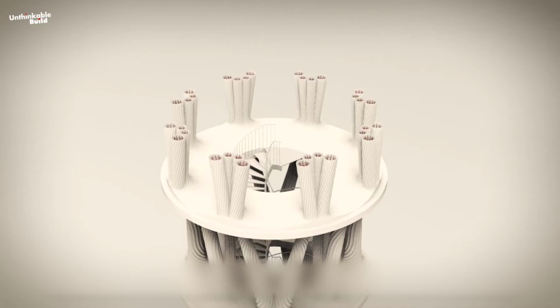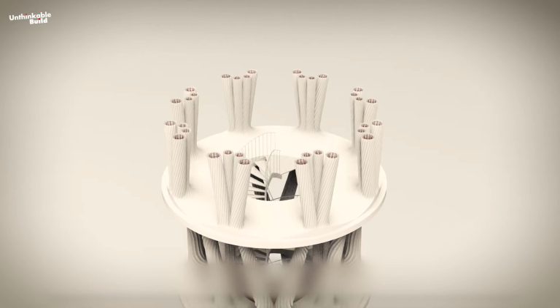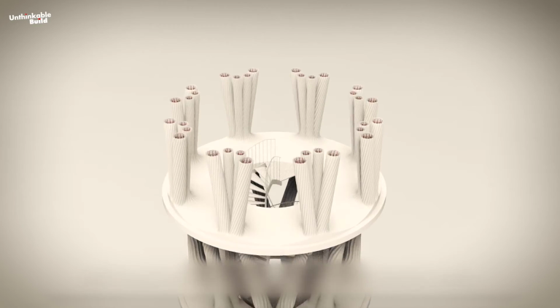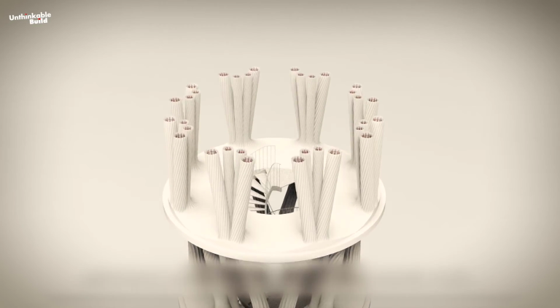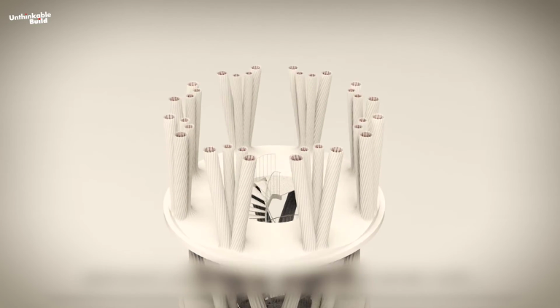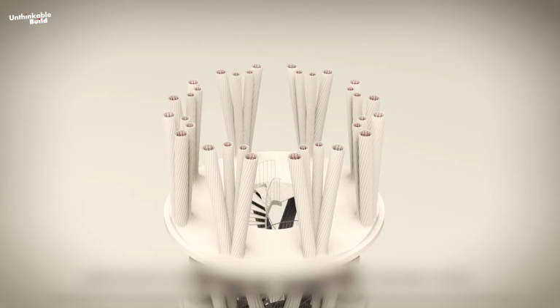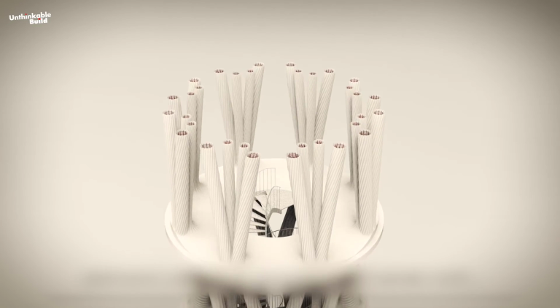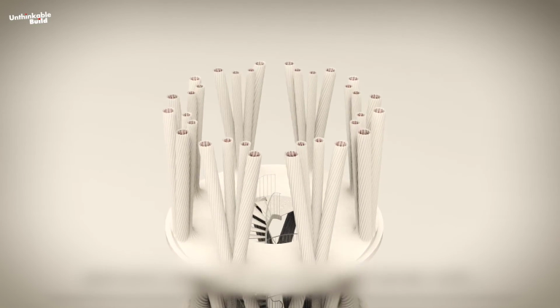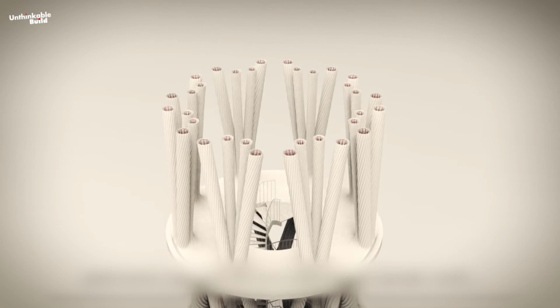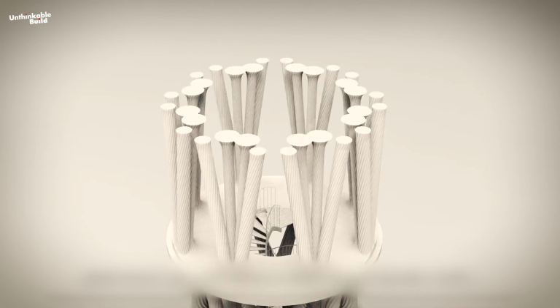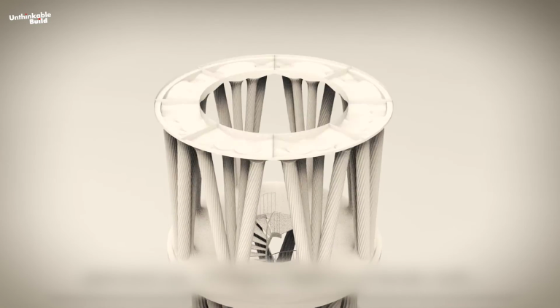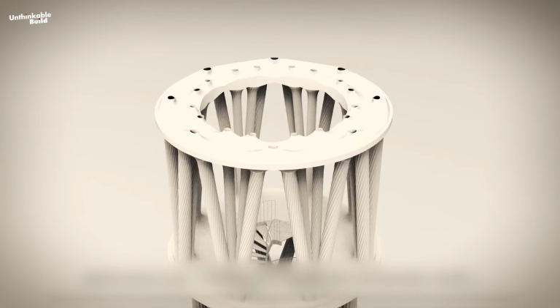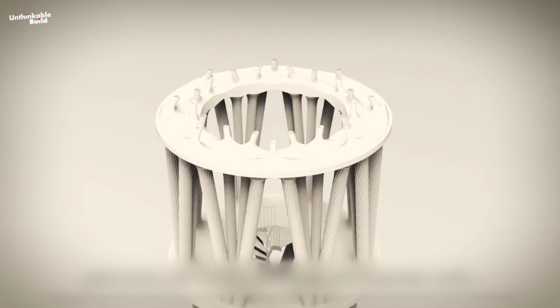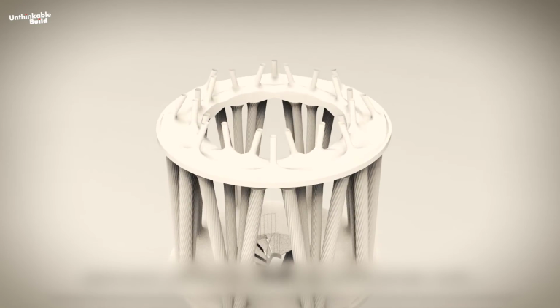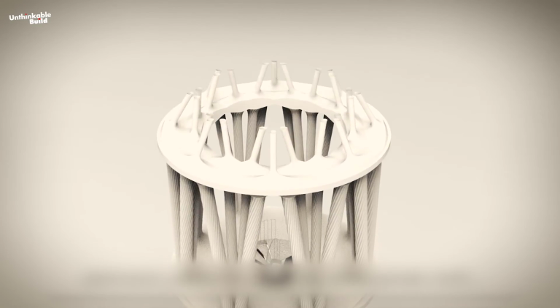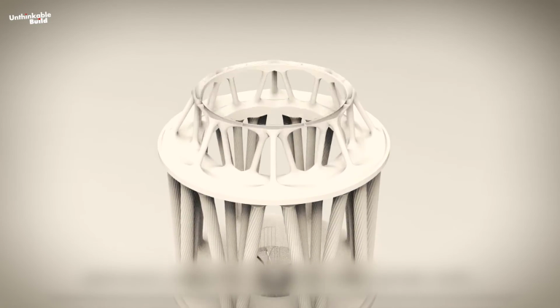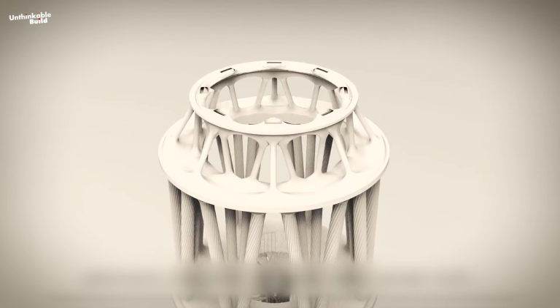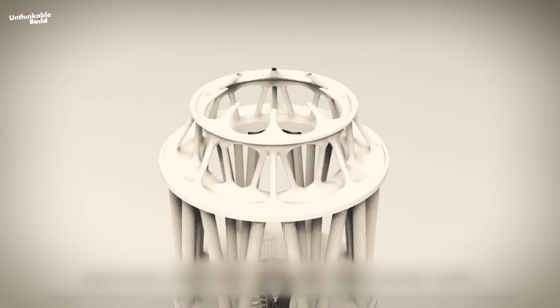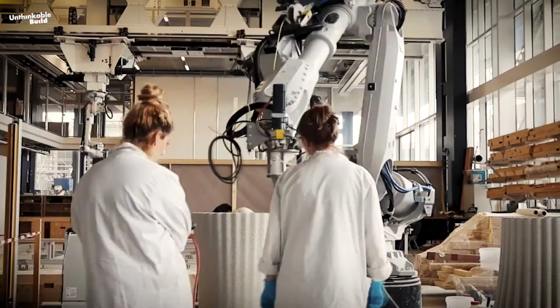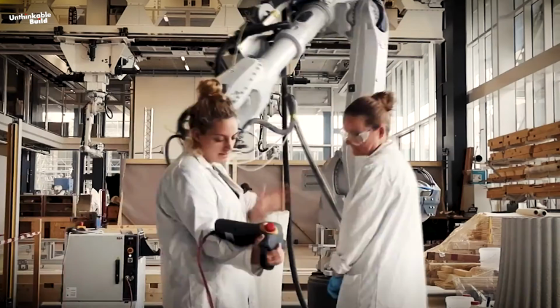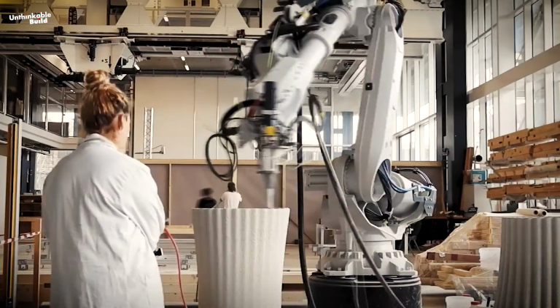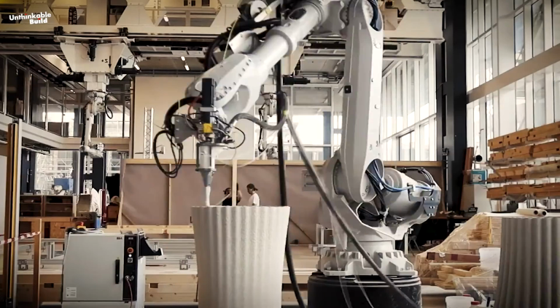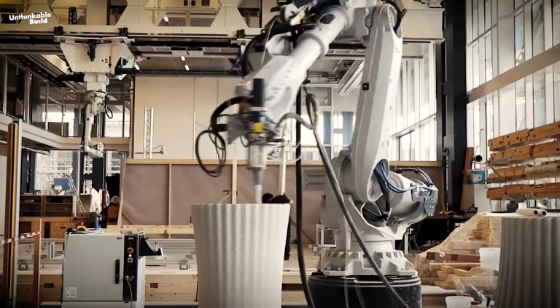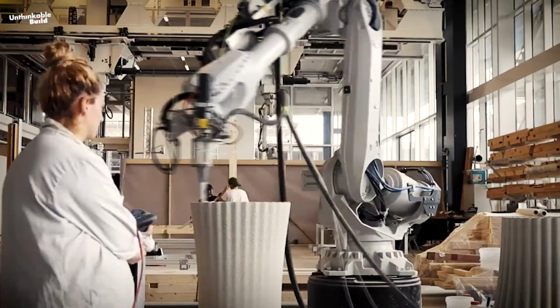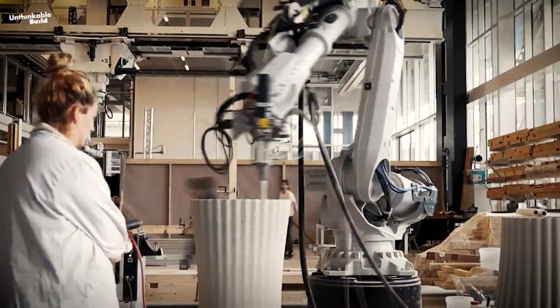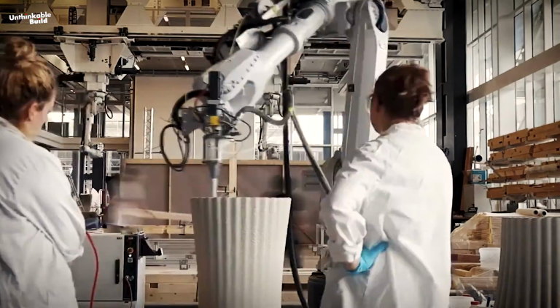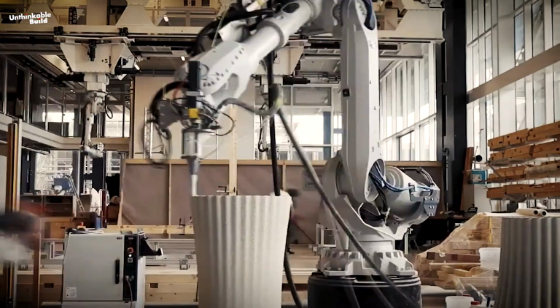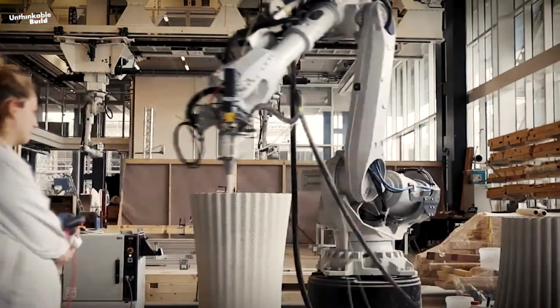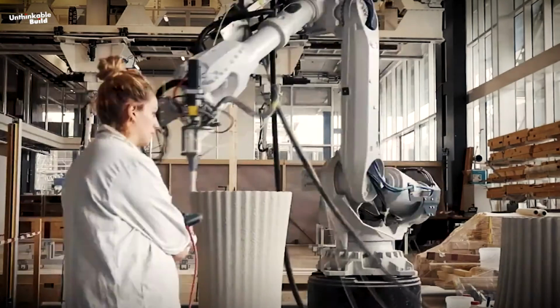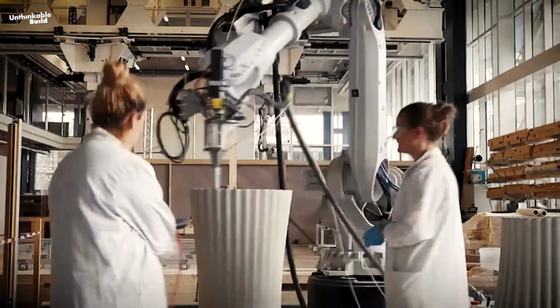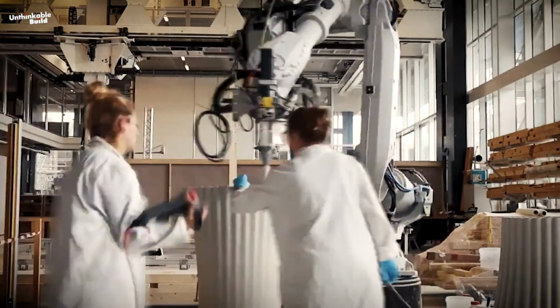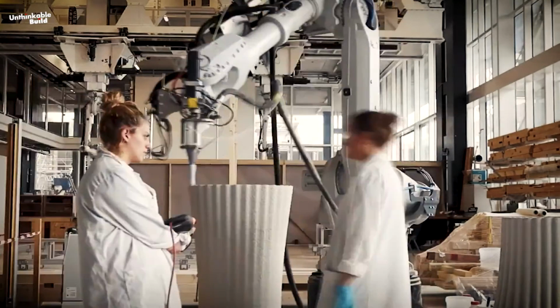Stay tuned for more updates on this groundbreaking project, a pinnacle of 3D engineering mastery.